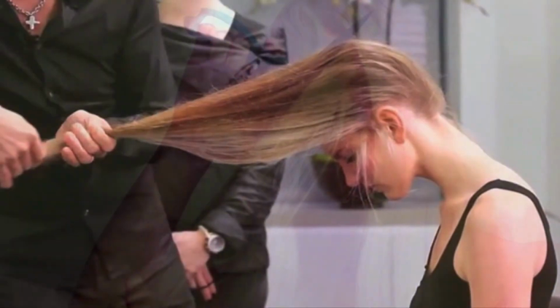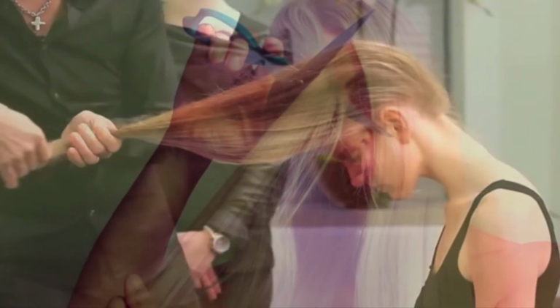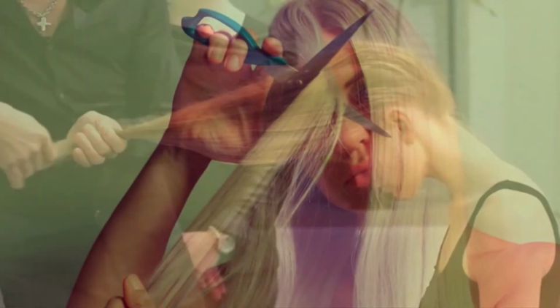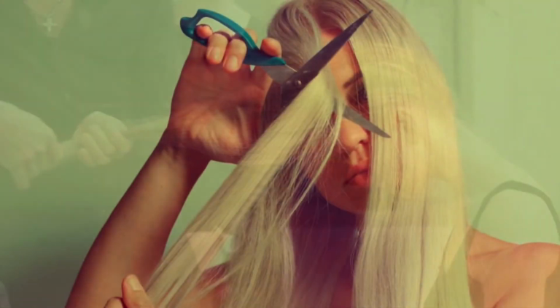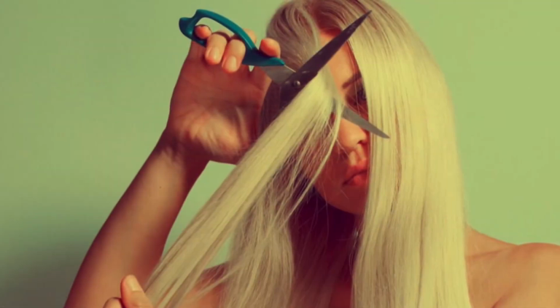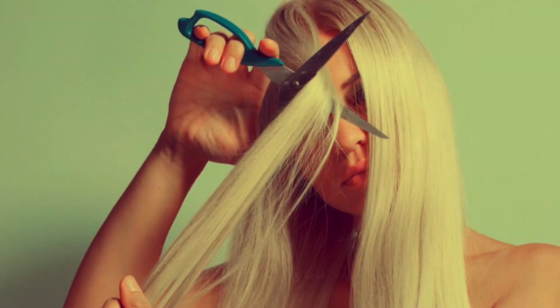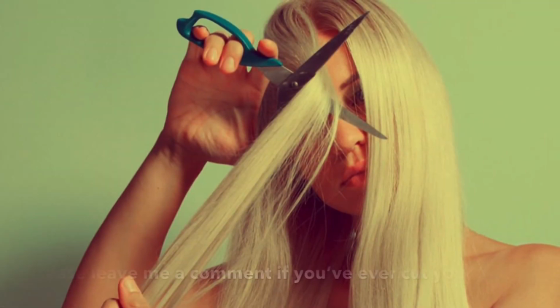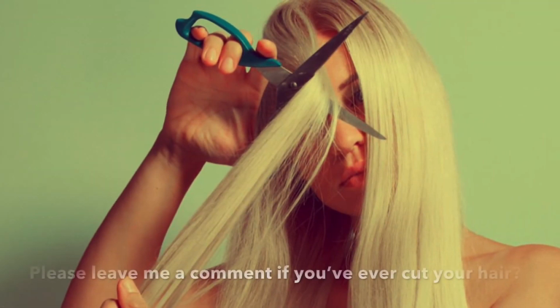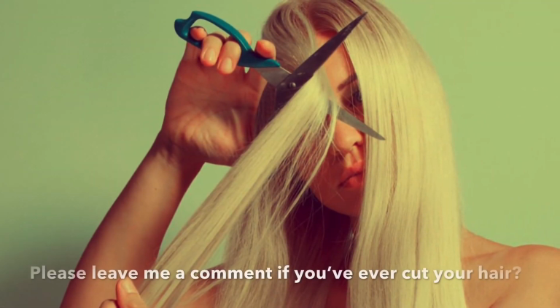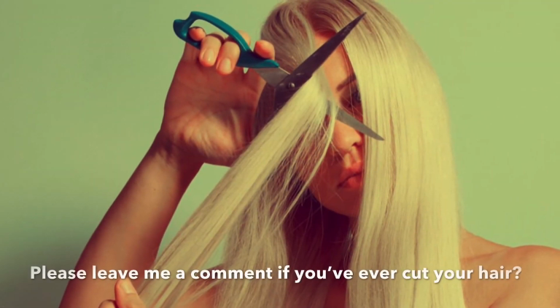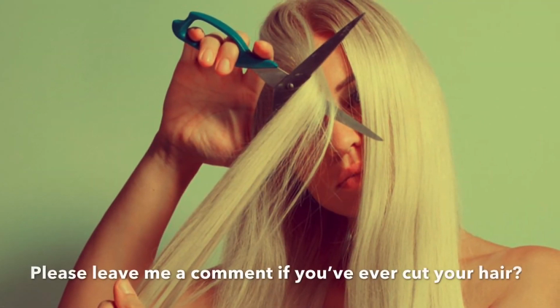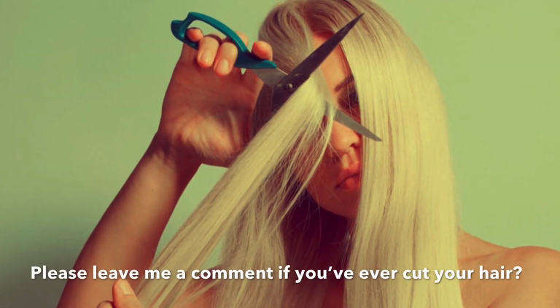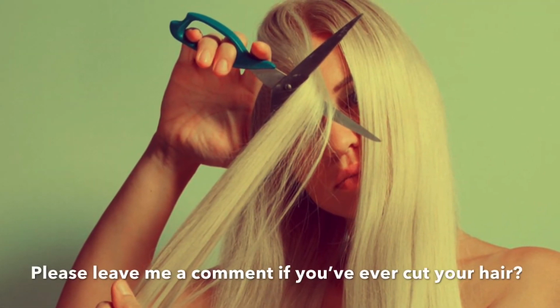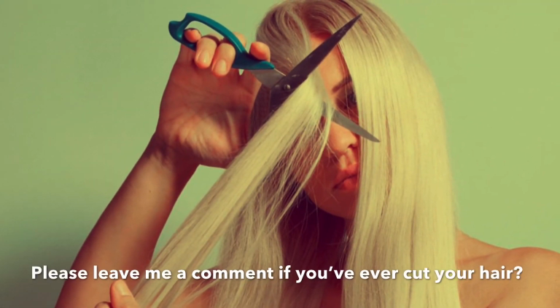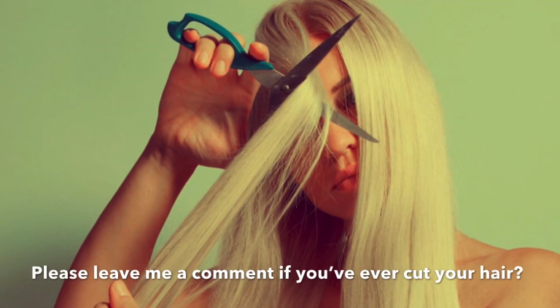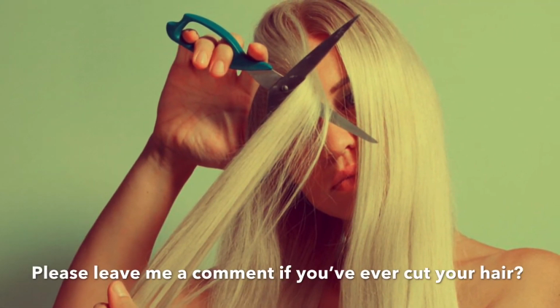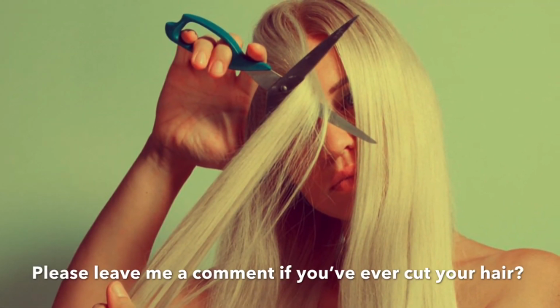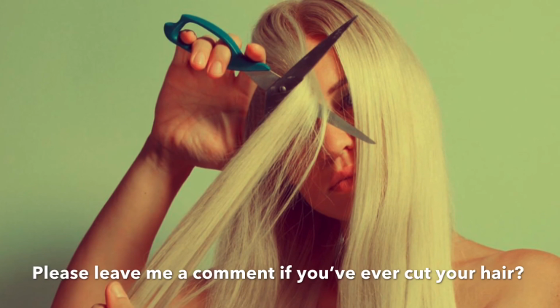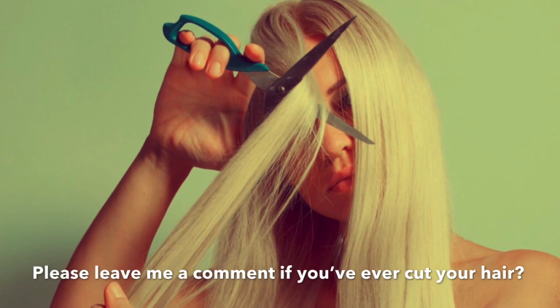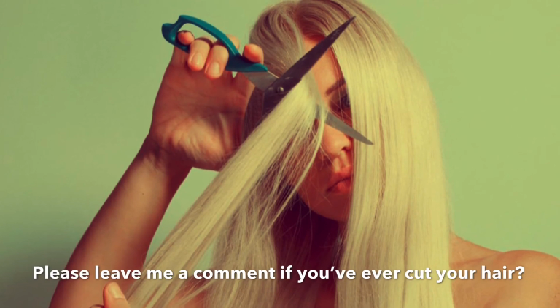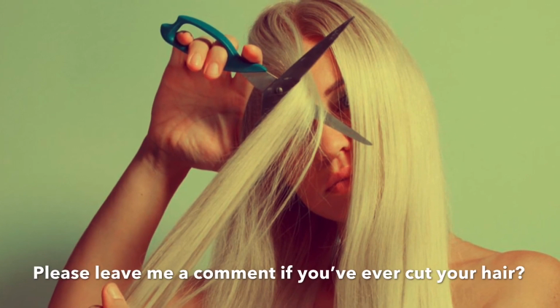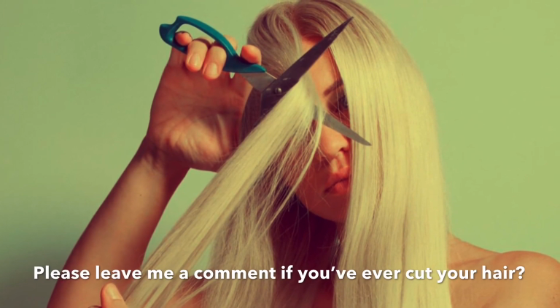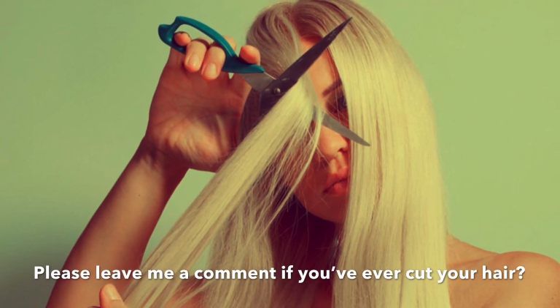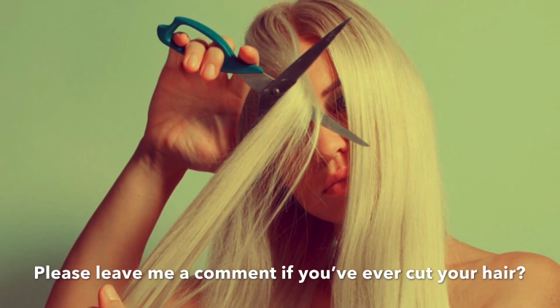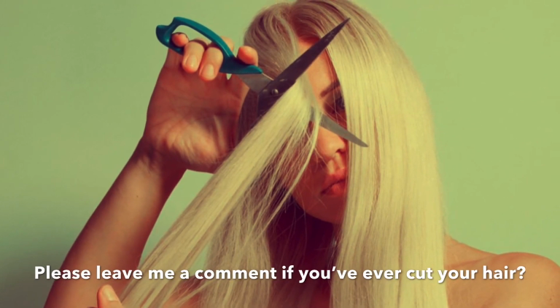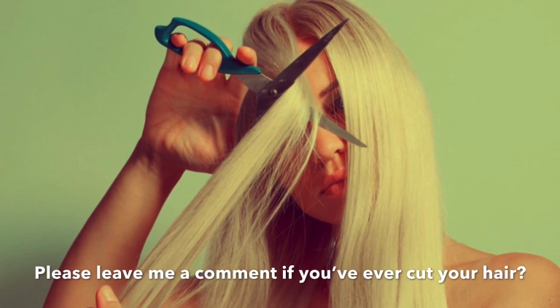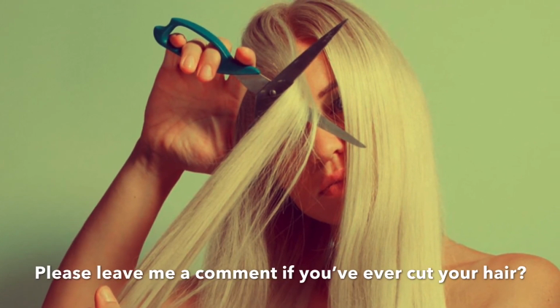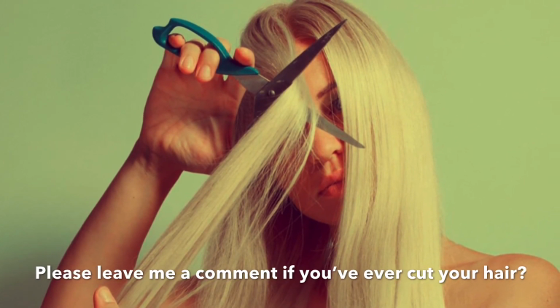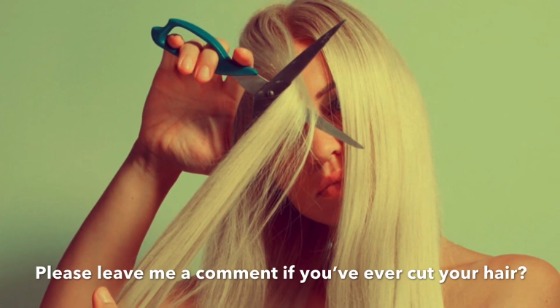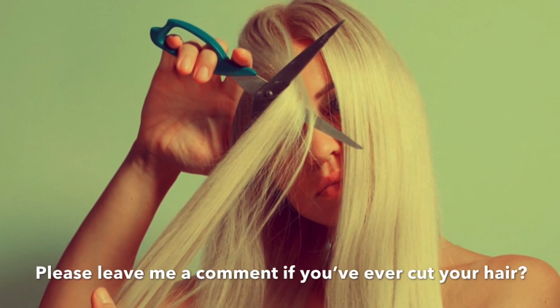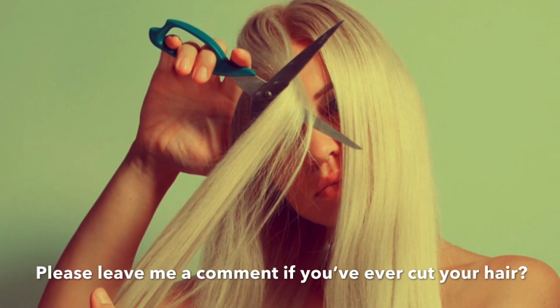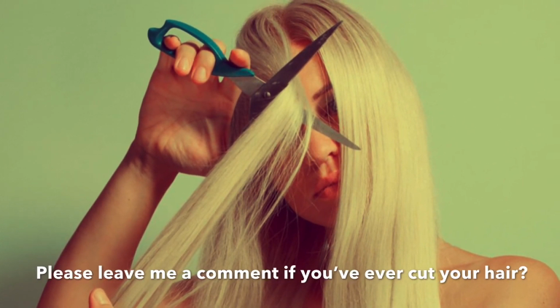Okay guys, hope you enjoyed this video. Please leave me a comment if you have ever cut your hair or not. See you soon!